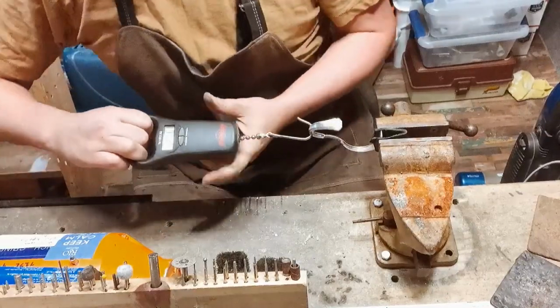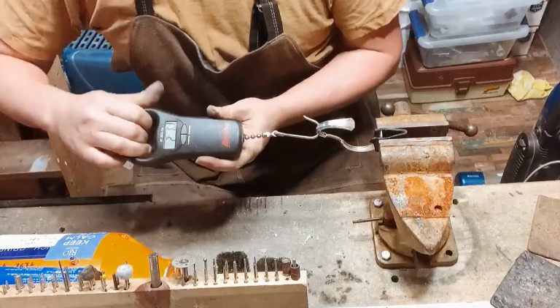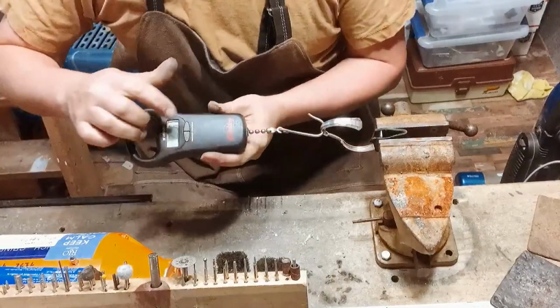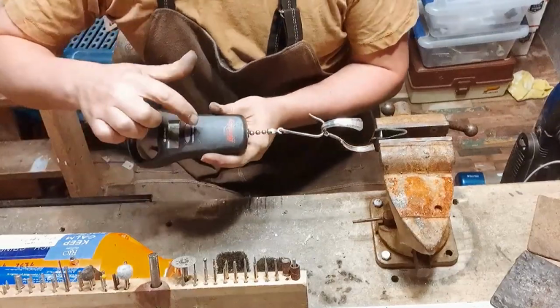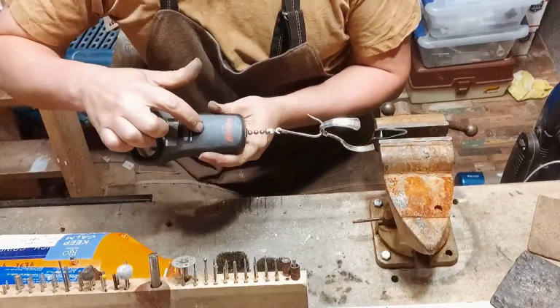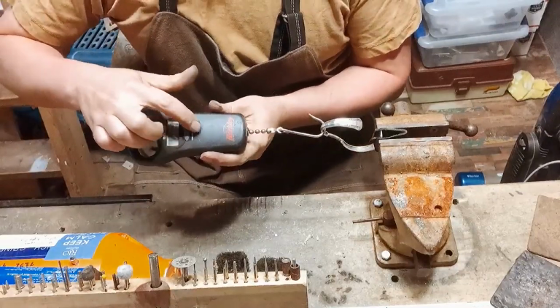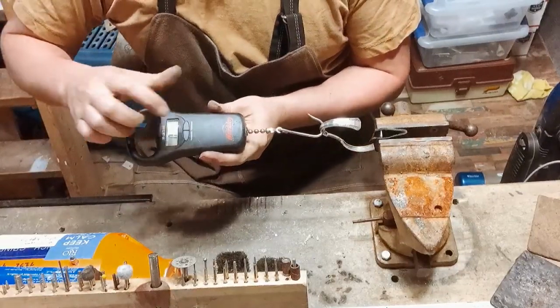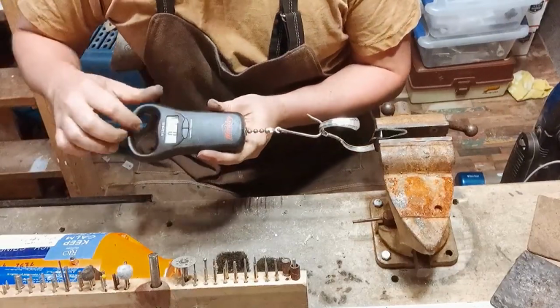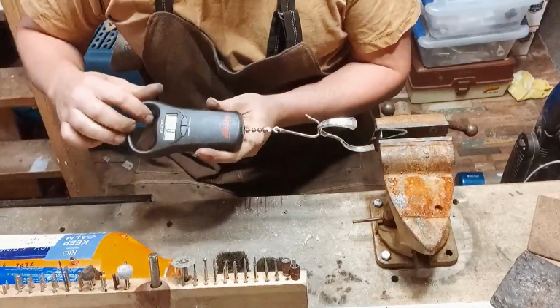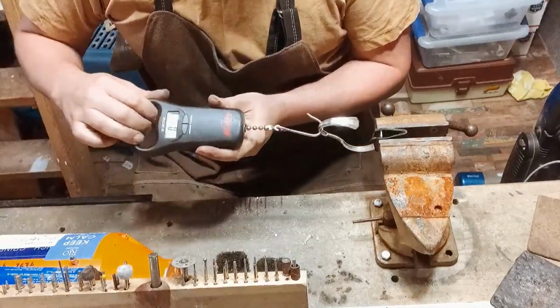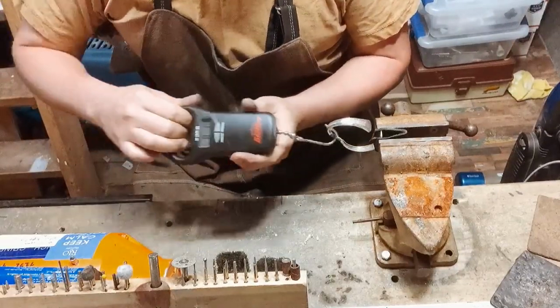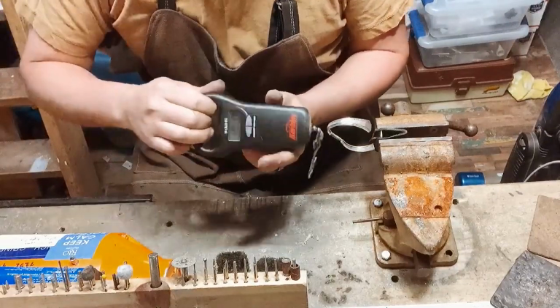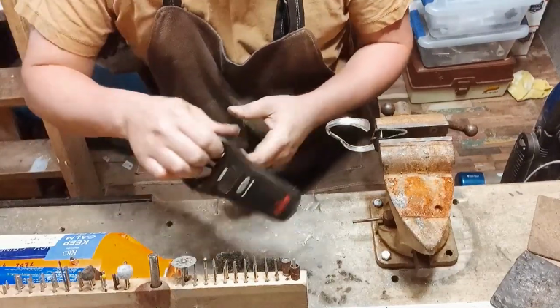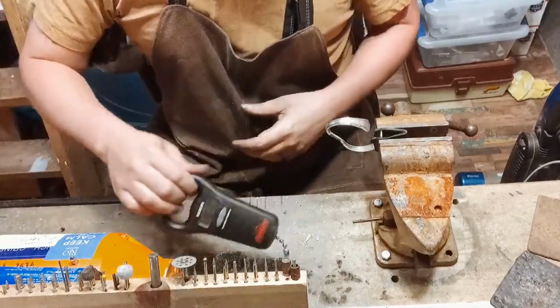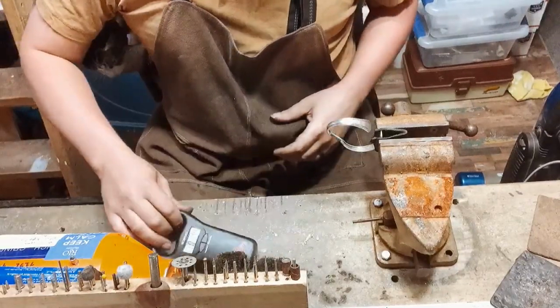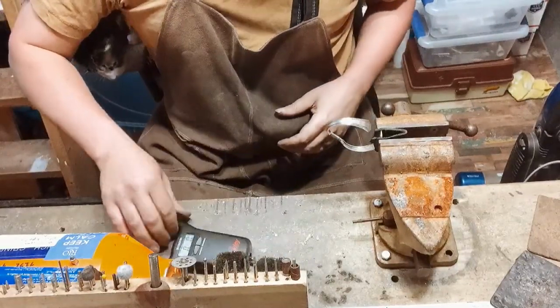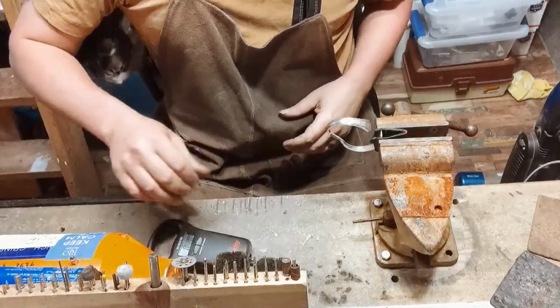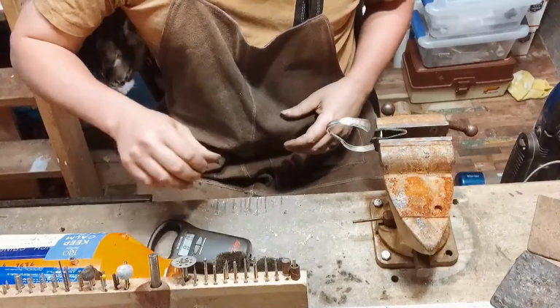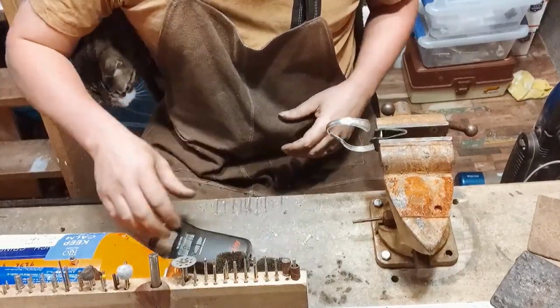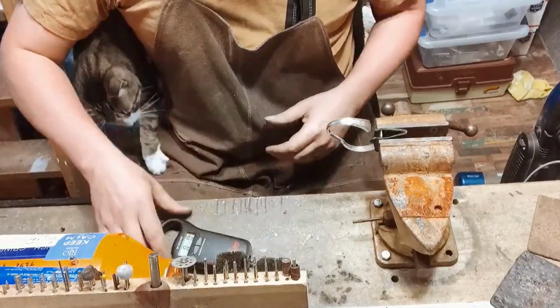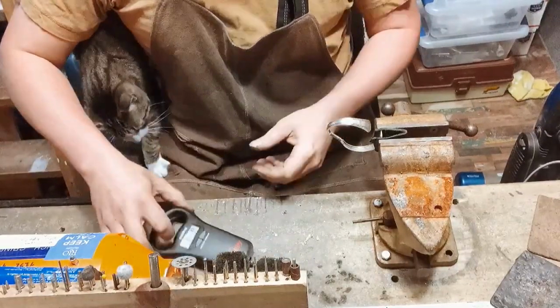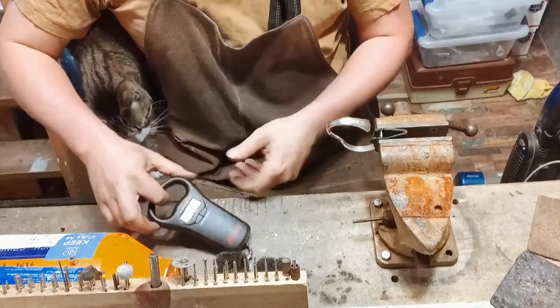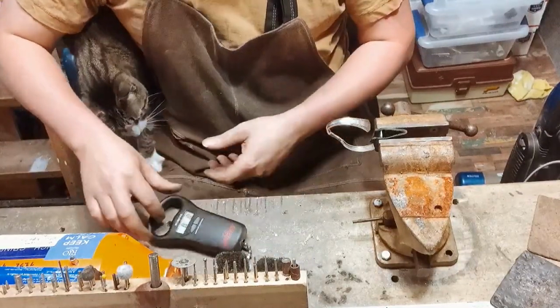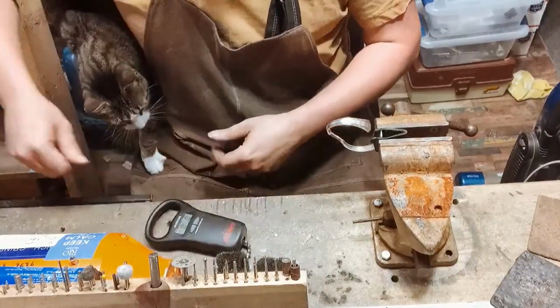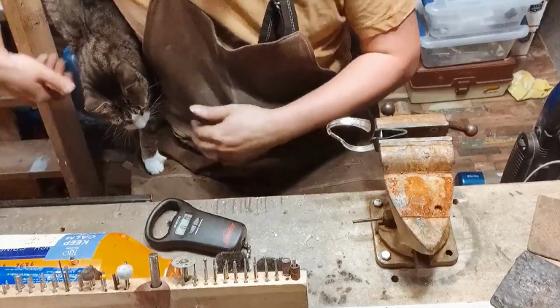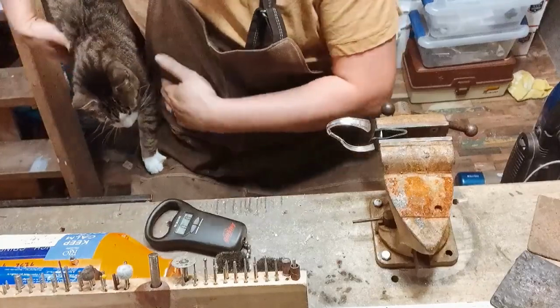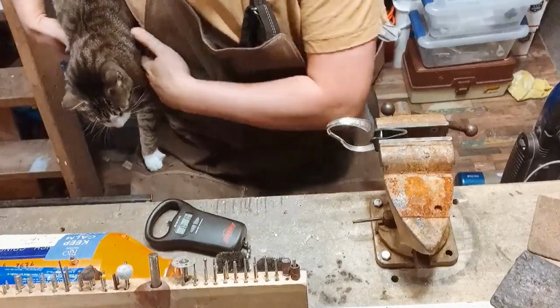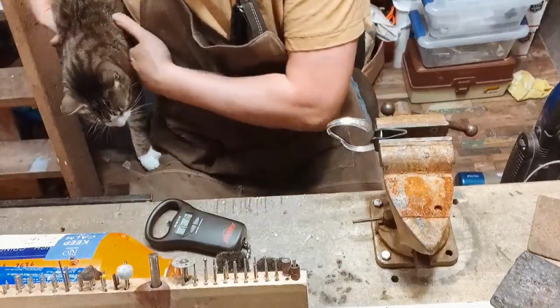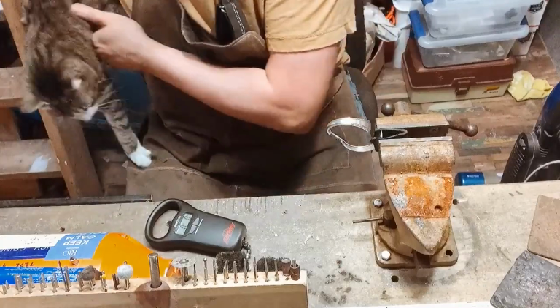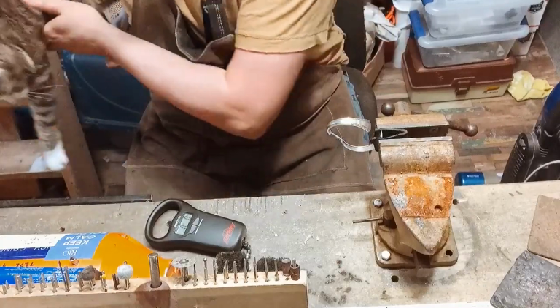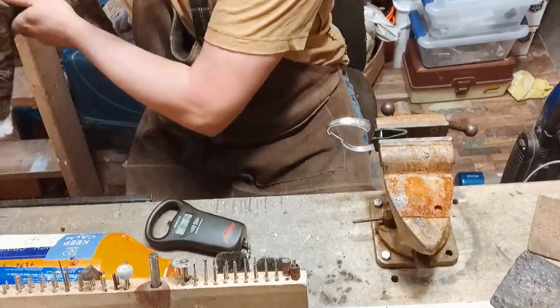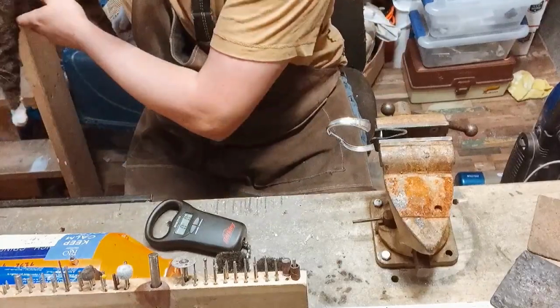I just heard this thing make a little crack. So we're at 18 pounds.